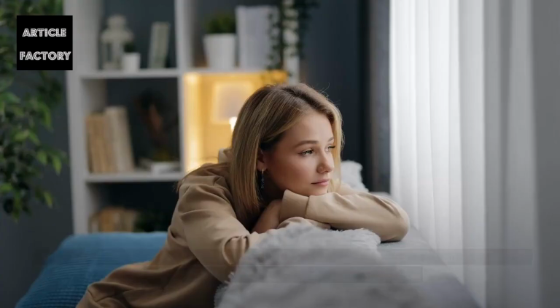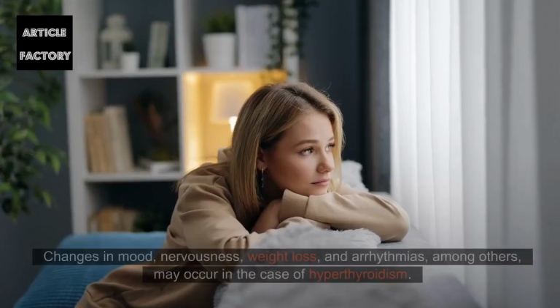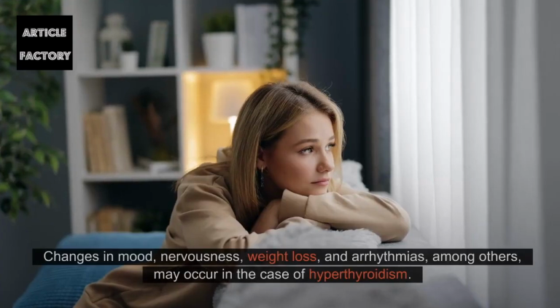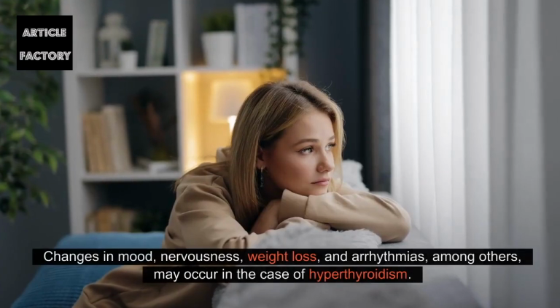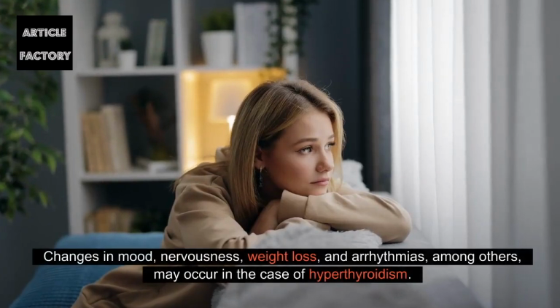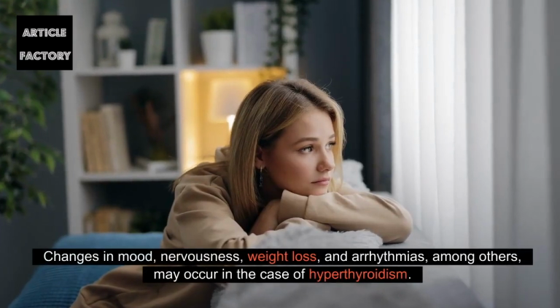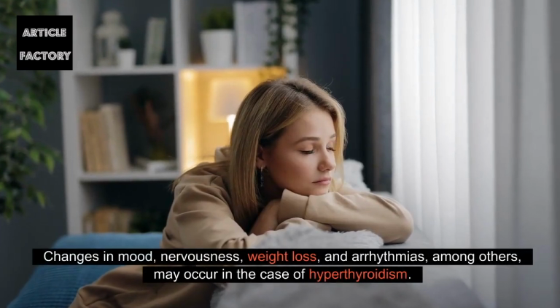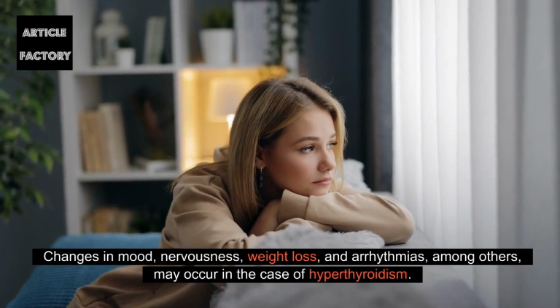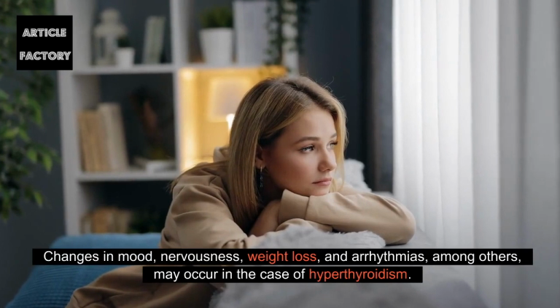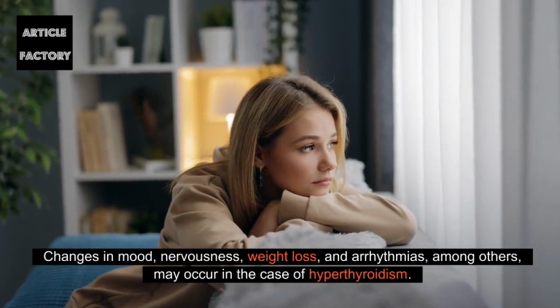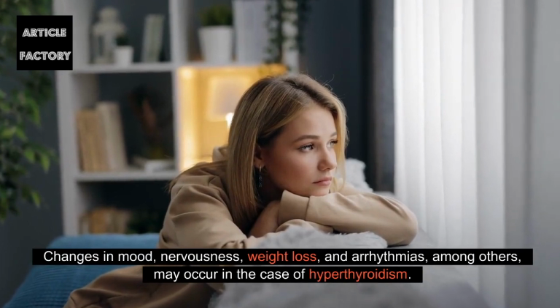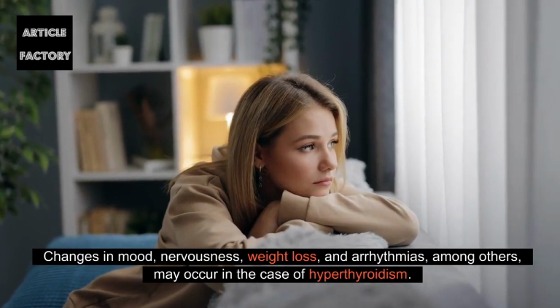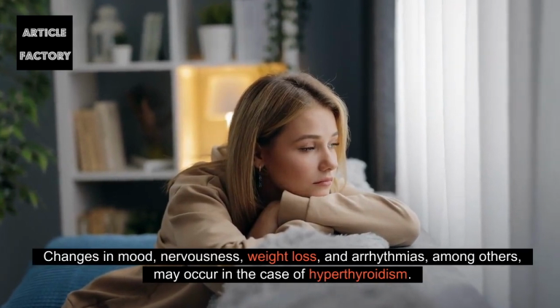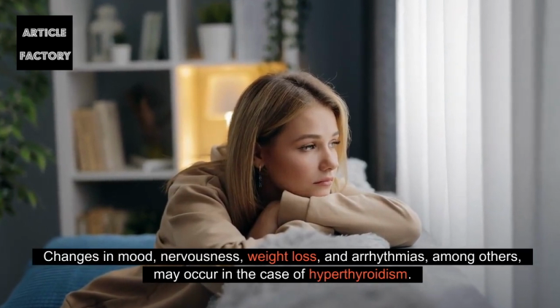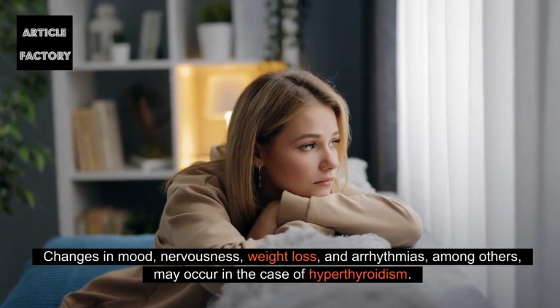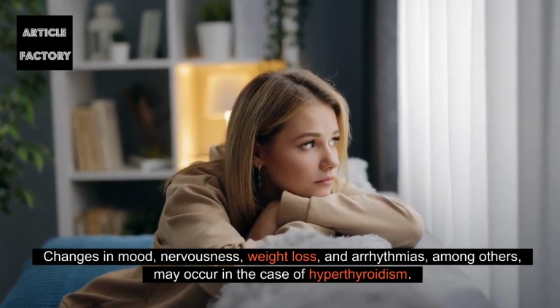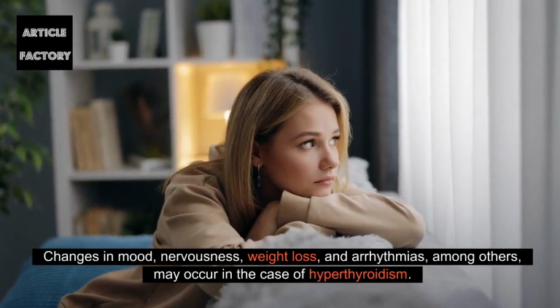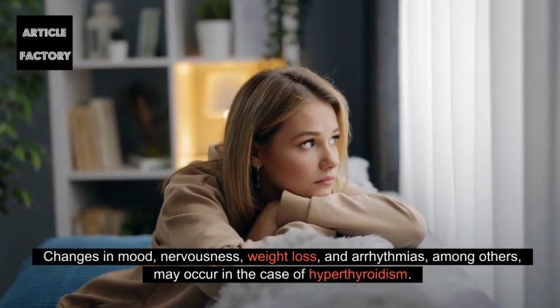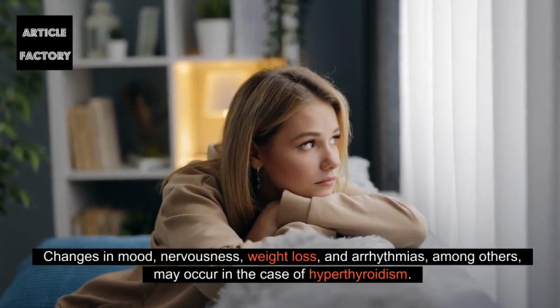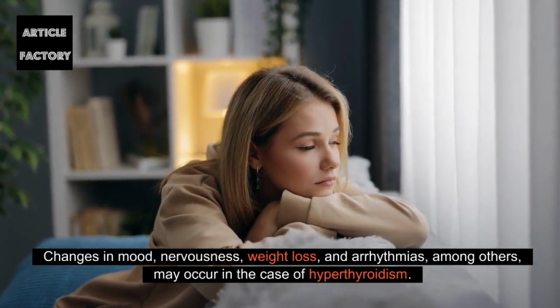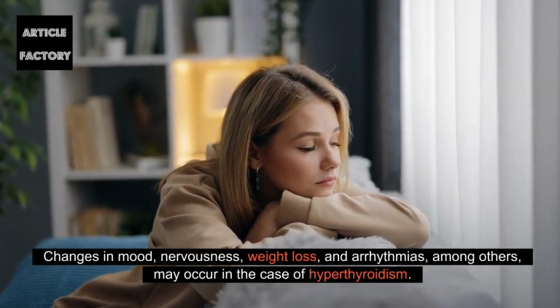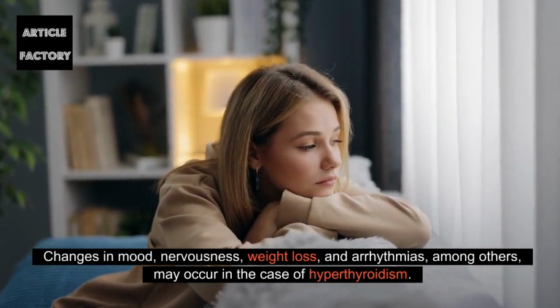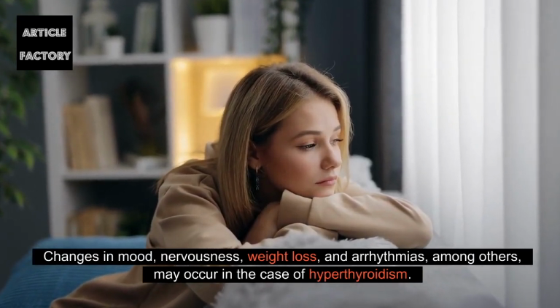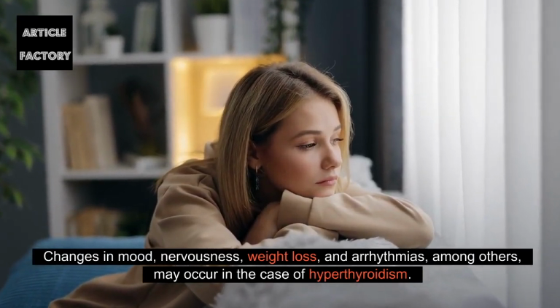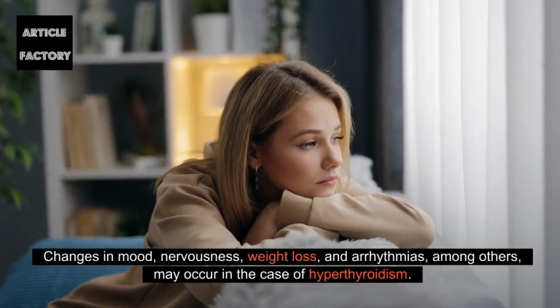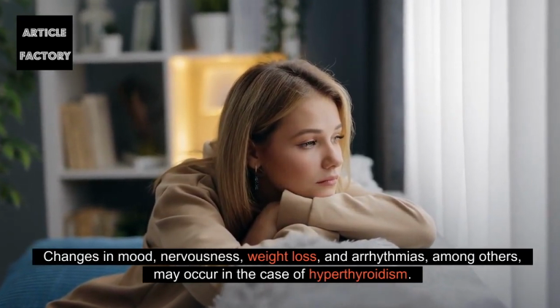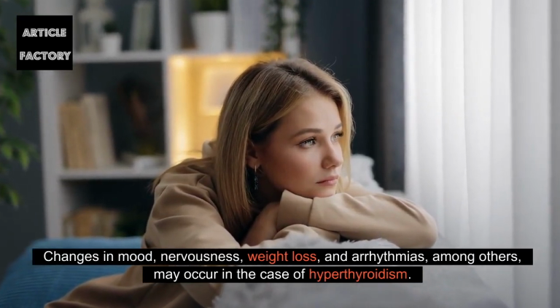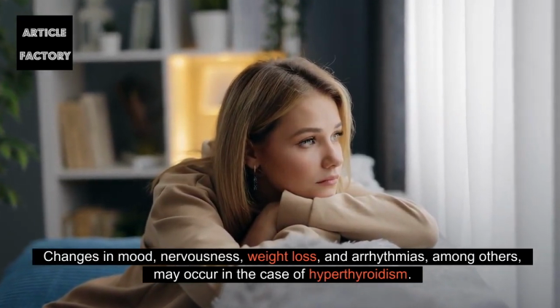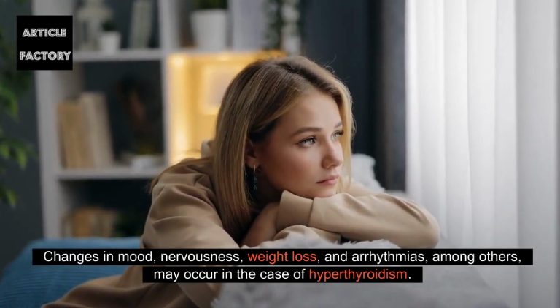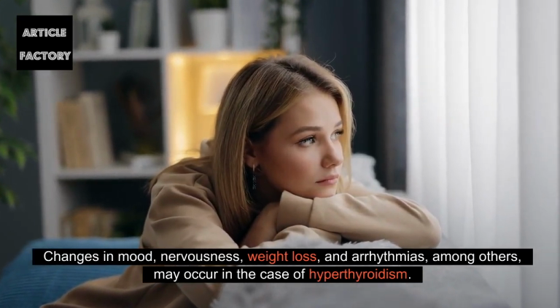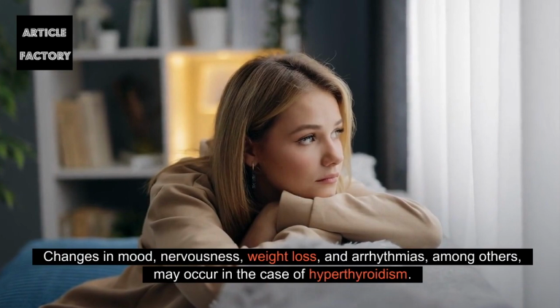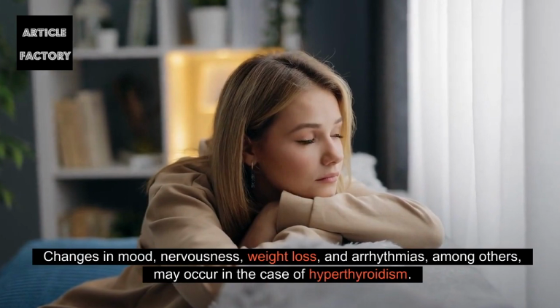Changes in mood, nervousness, weight loss, and arrhythmias, among others, may occur in the case of hyperthyroidism.